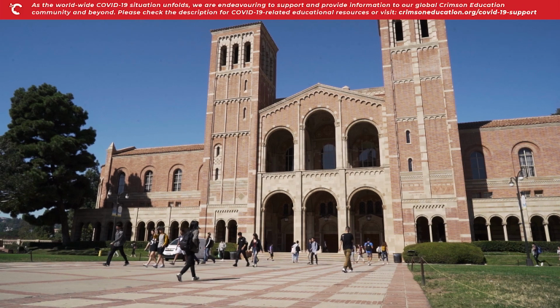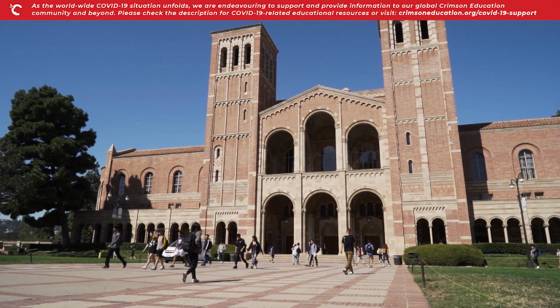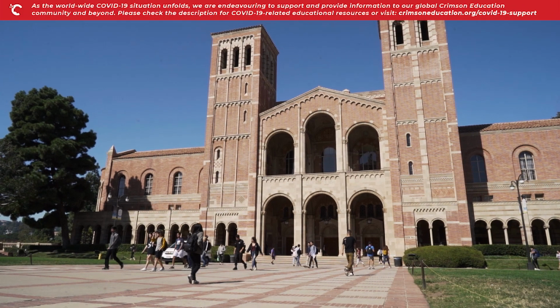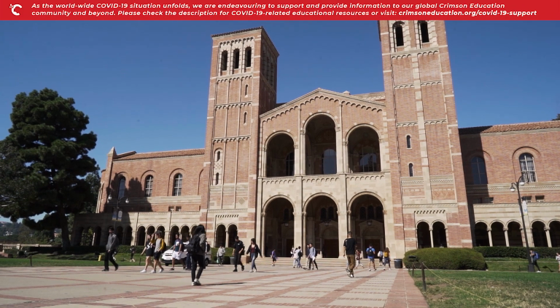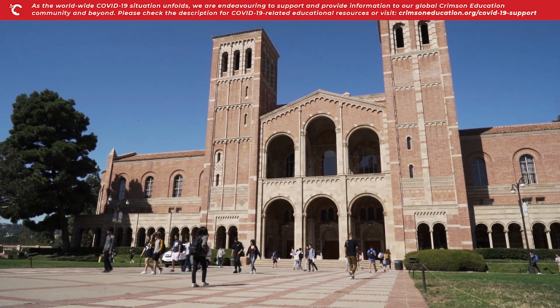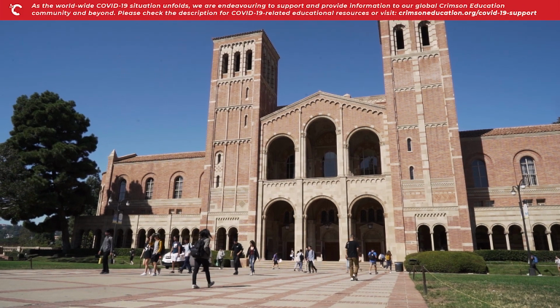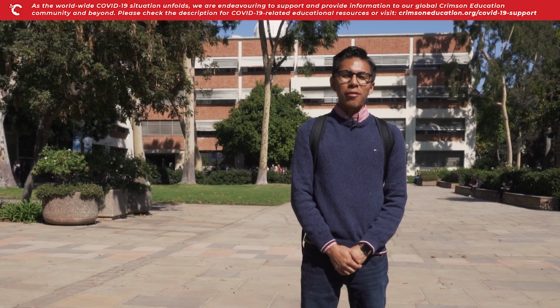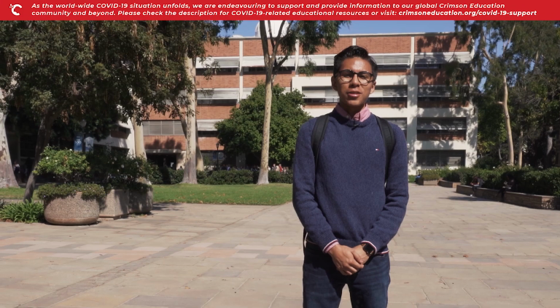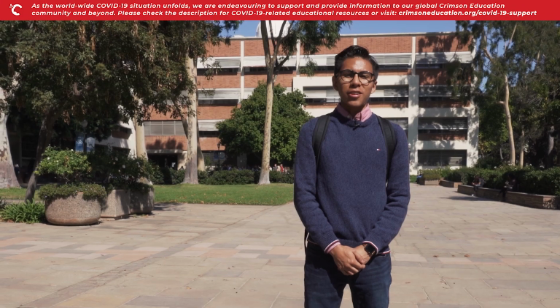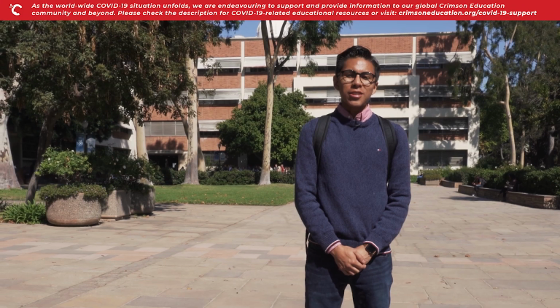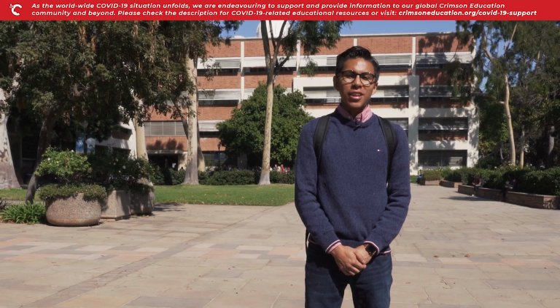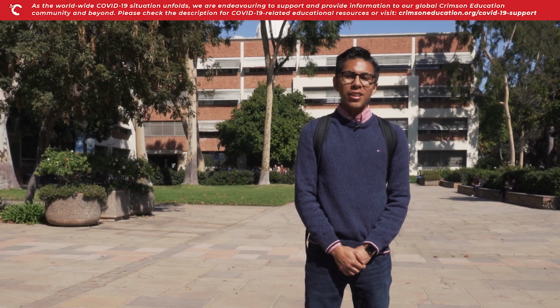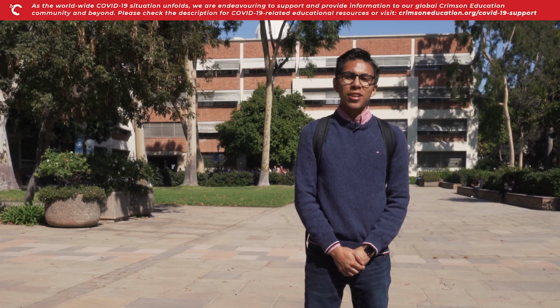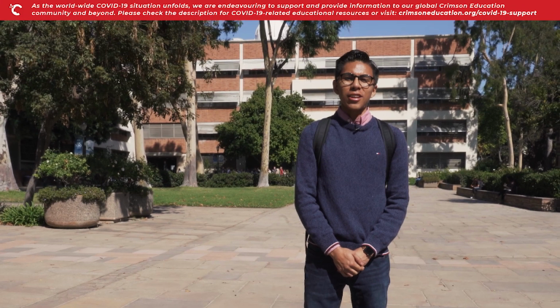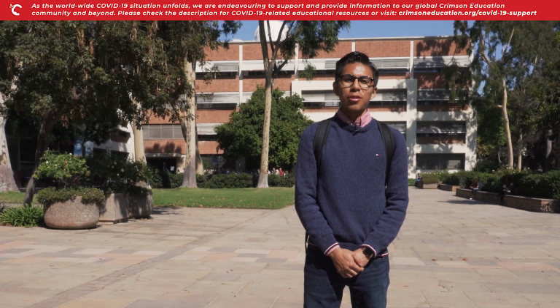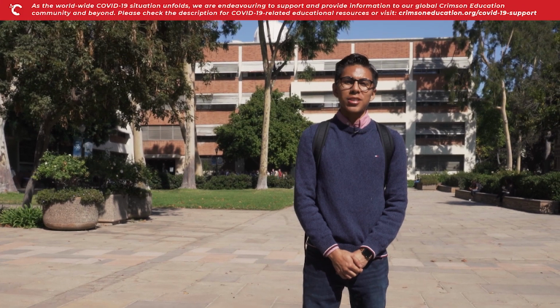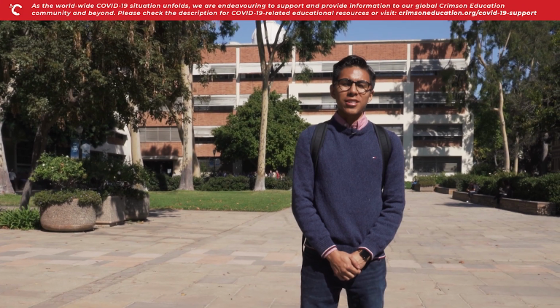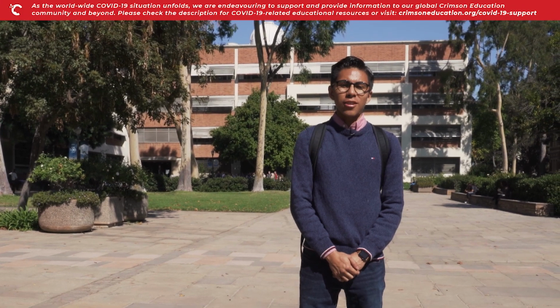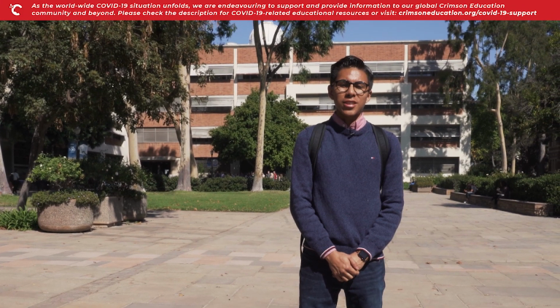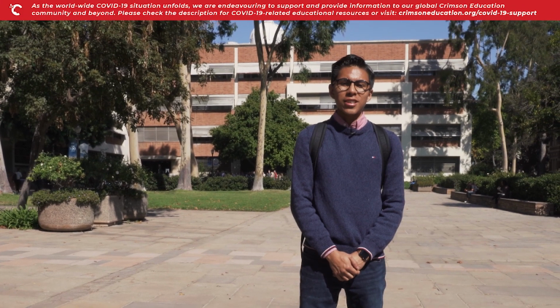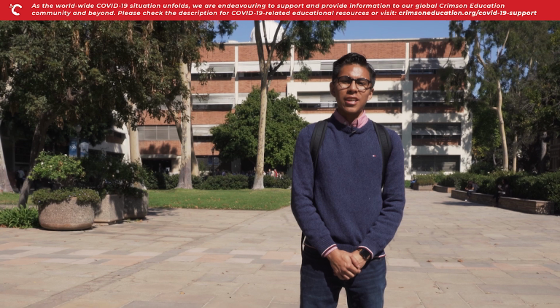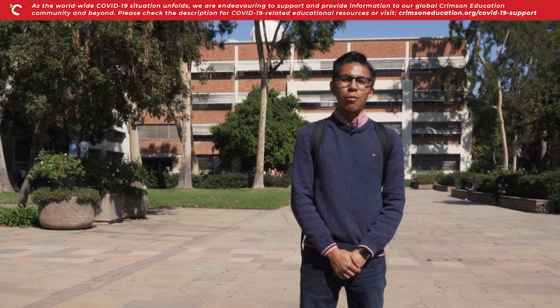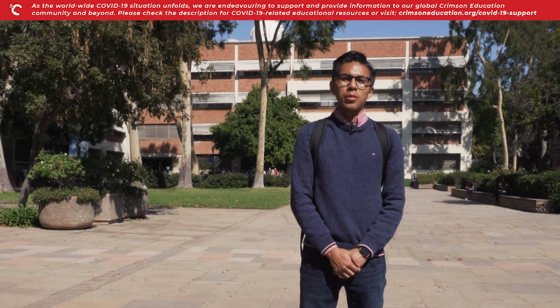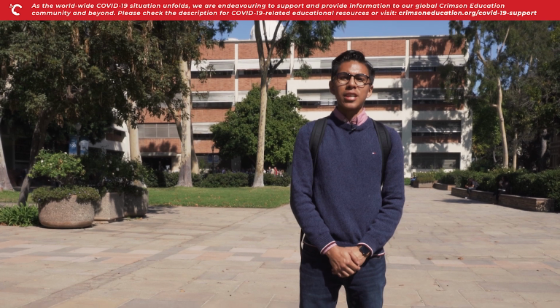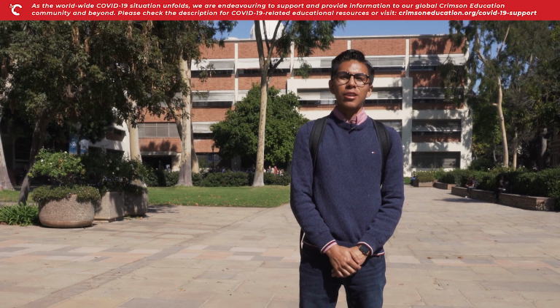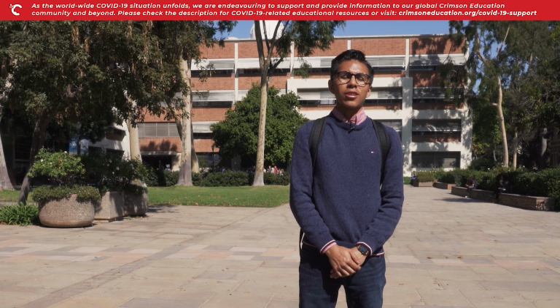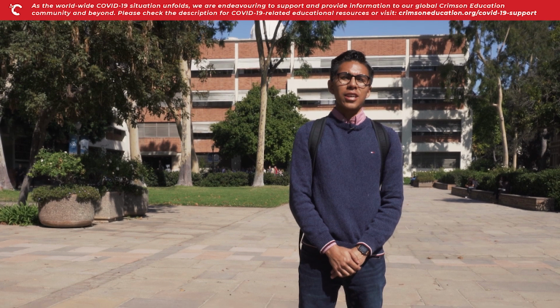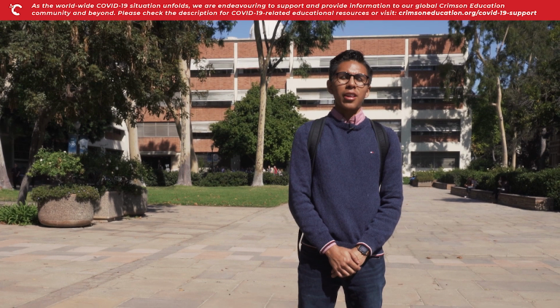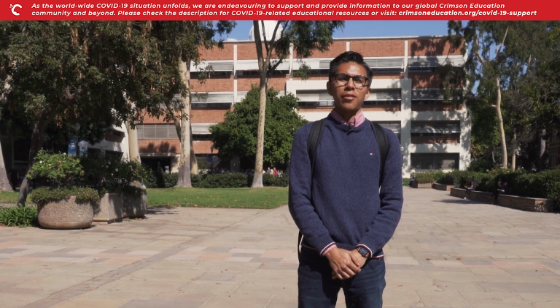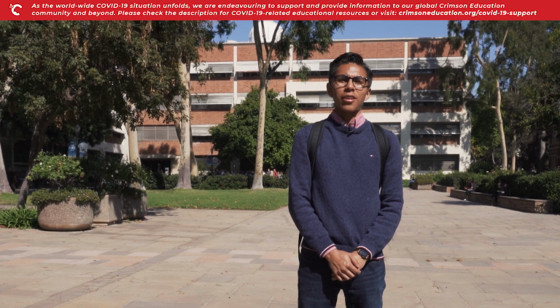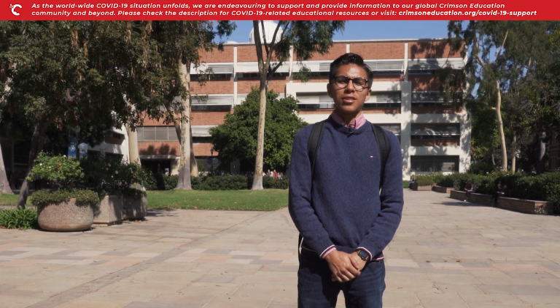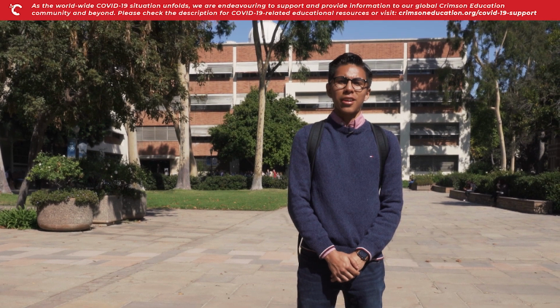Hi, my name is Anthony. I'm a first year at UCLA studying computer science and neuroscience, and I will be taking you on a day in my life here at UCLA.